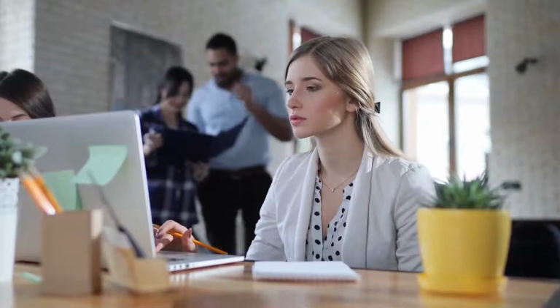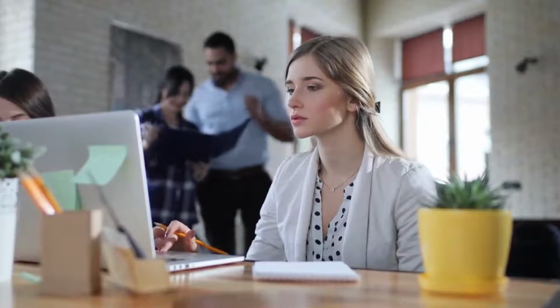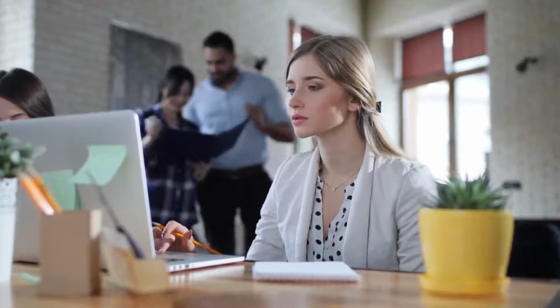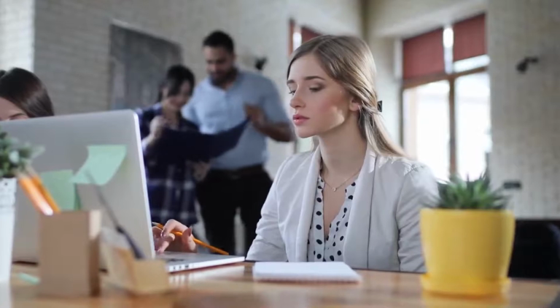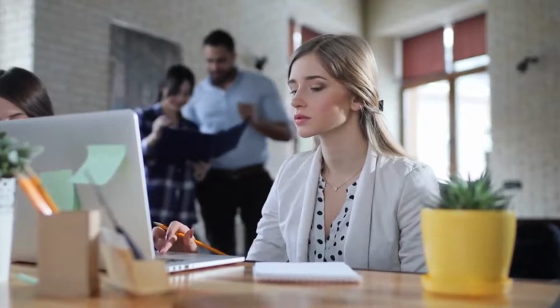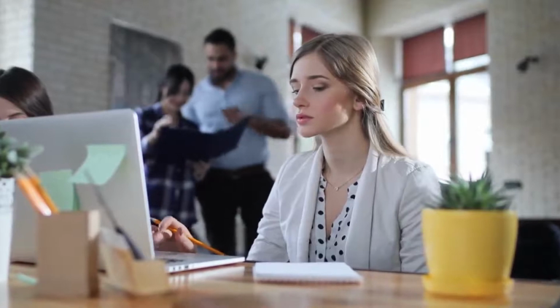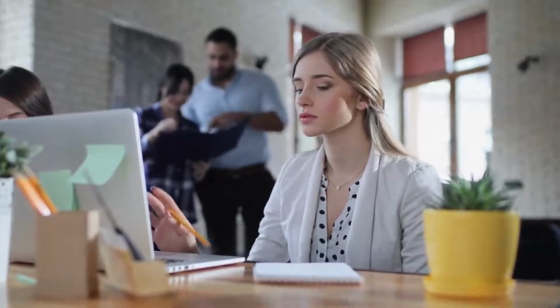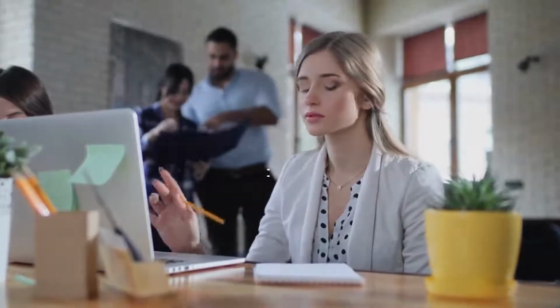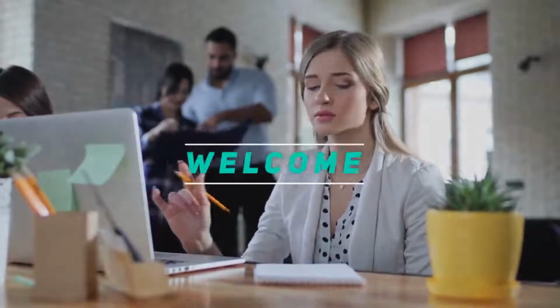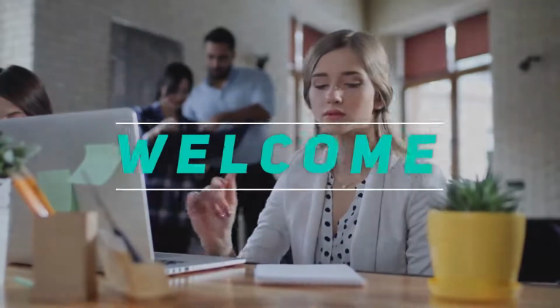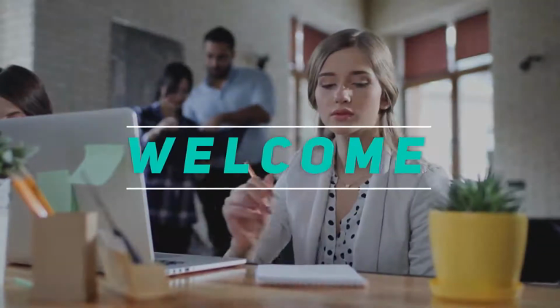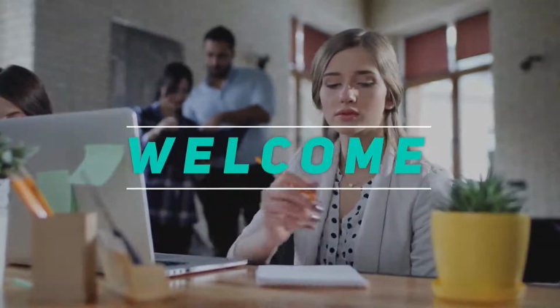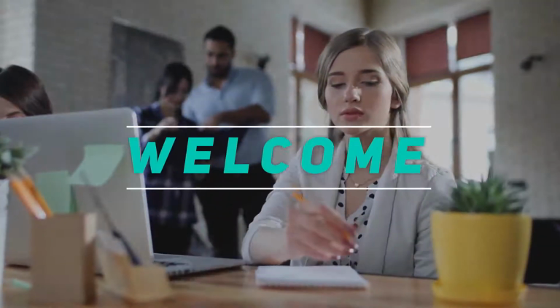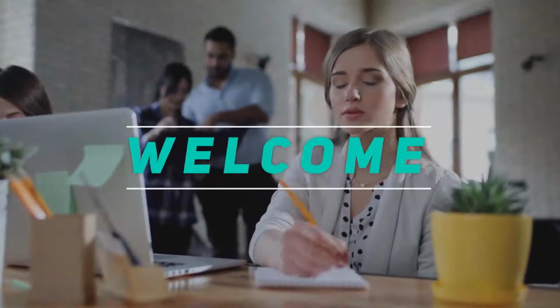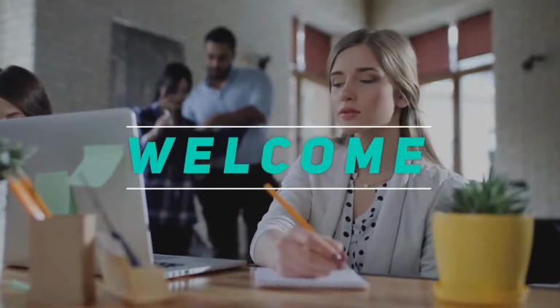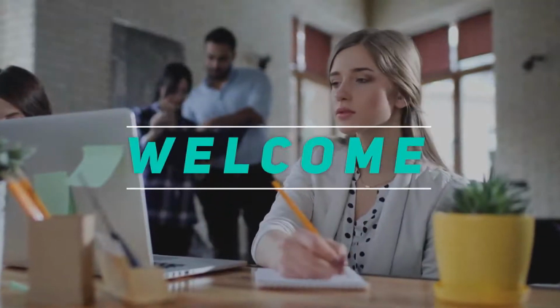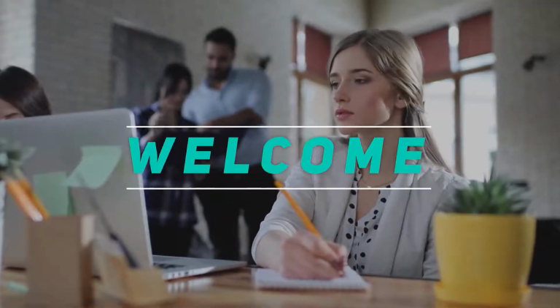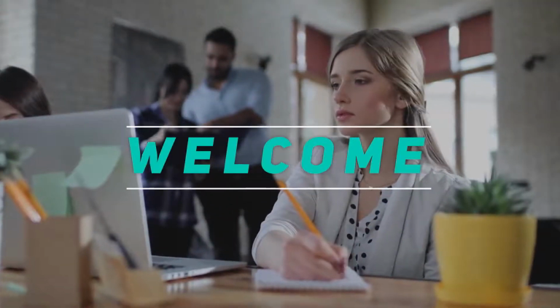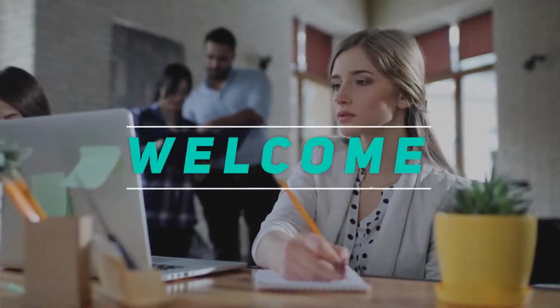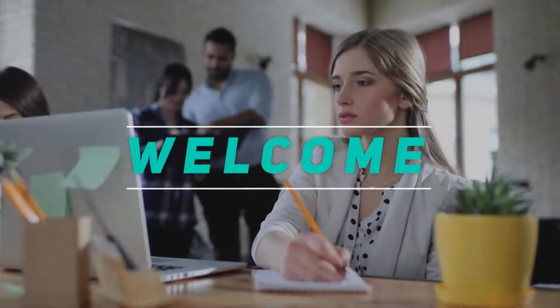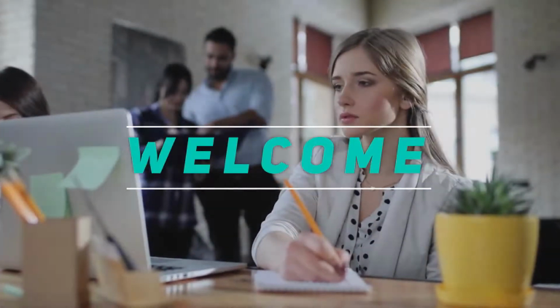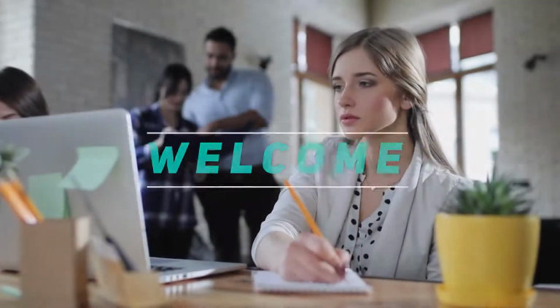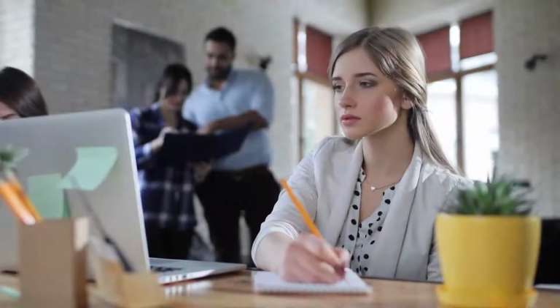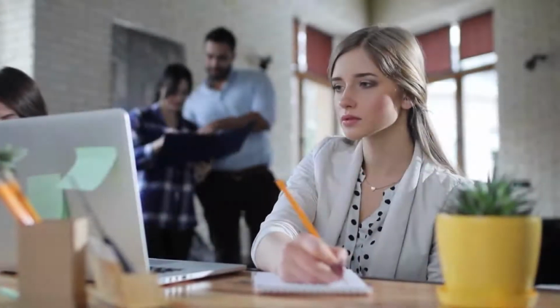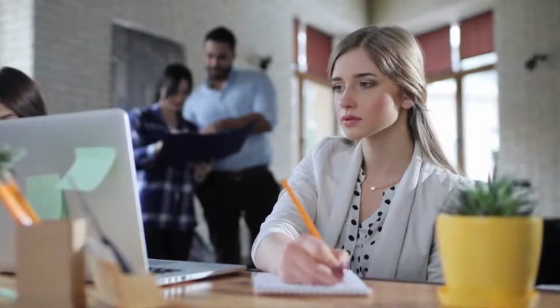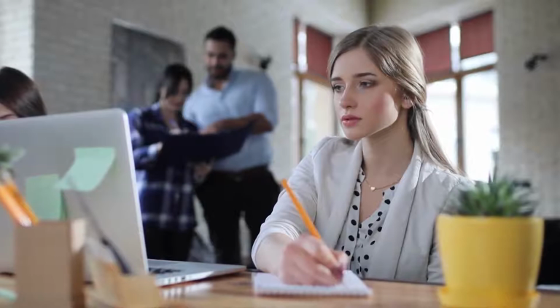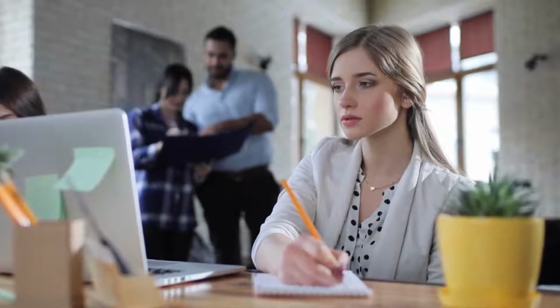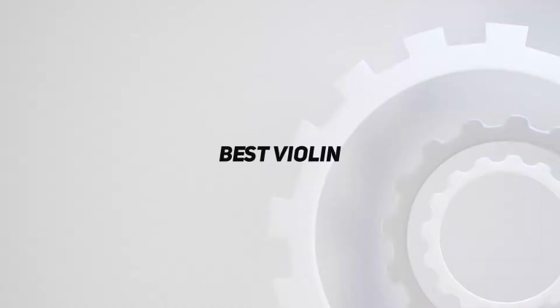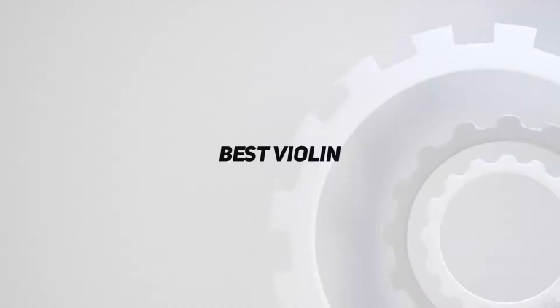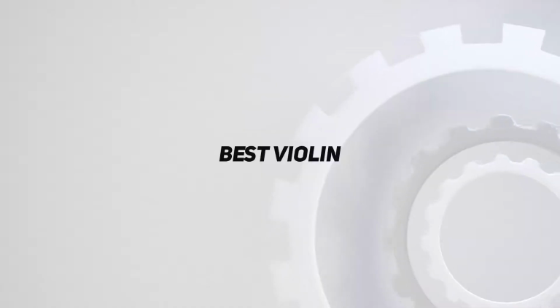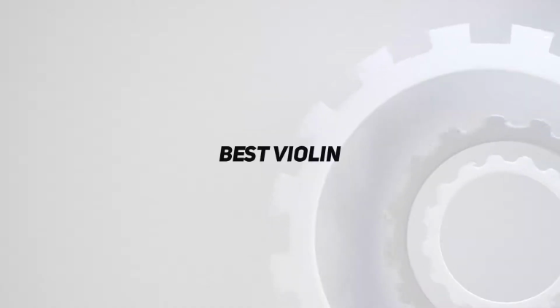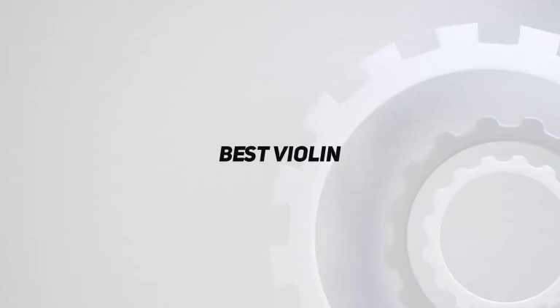Hey, welcome back to my channel. In this video, I'm gonna talk about the top 5 best violins.